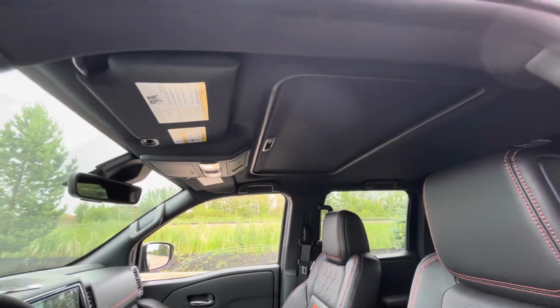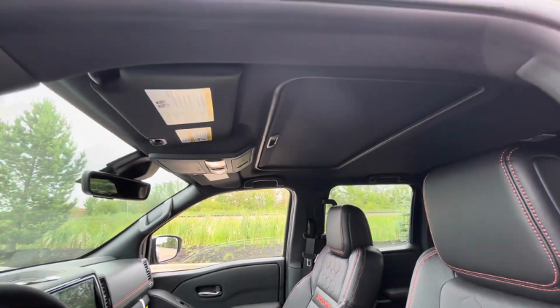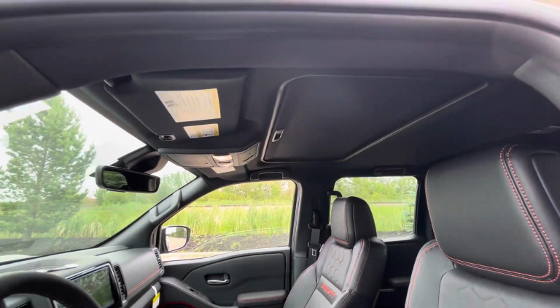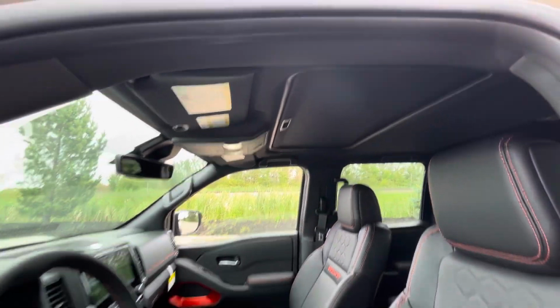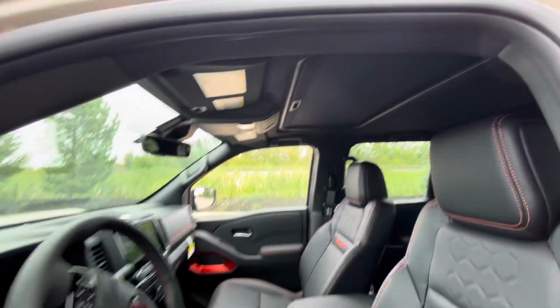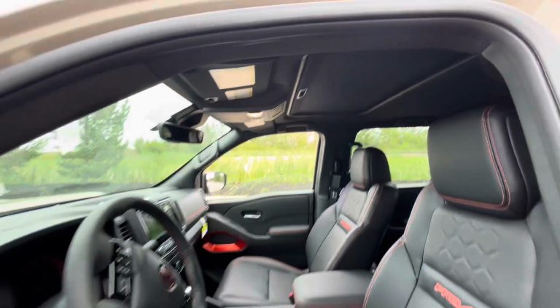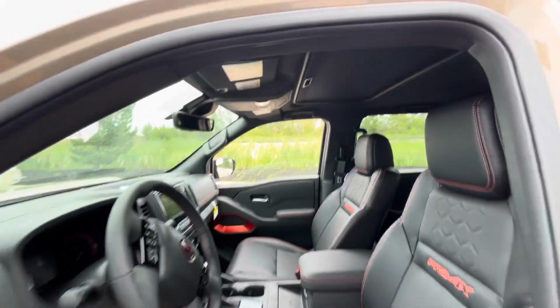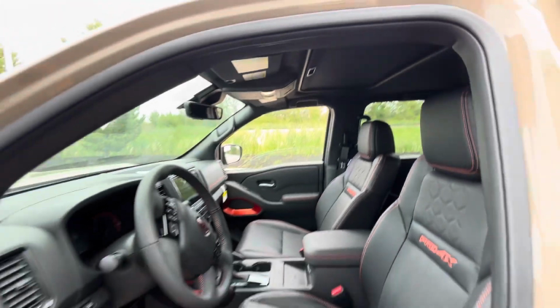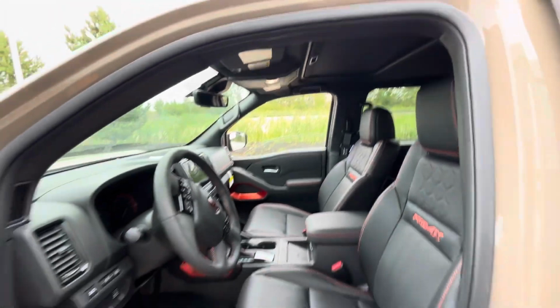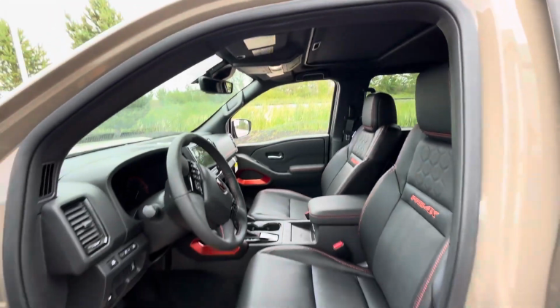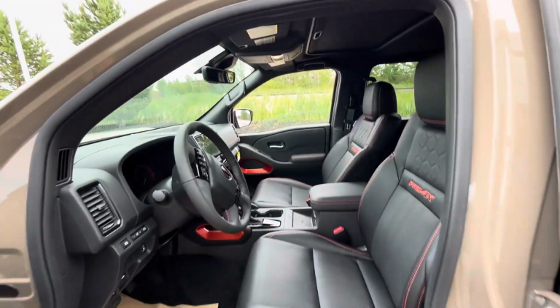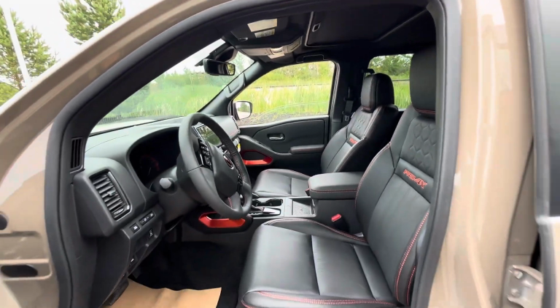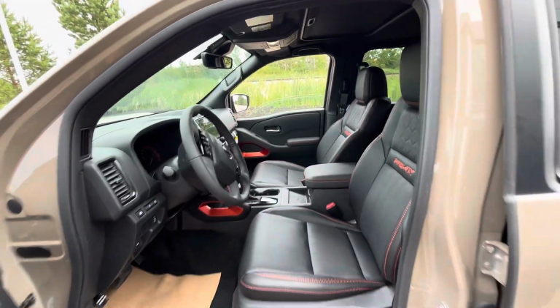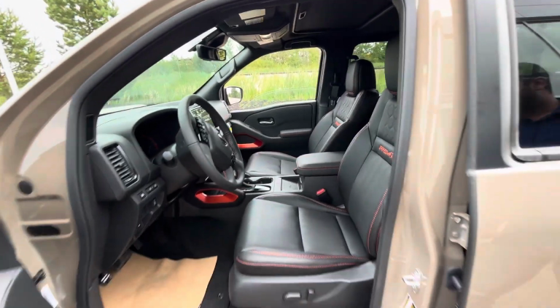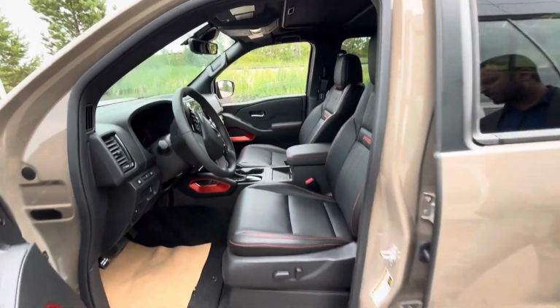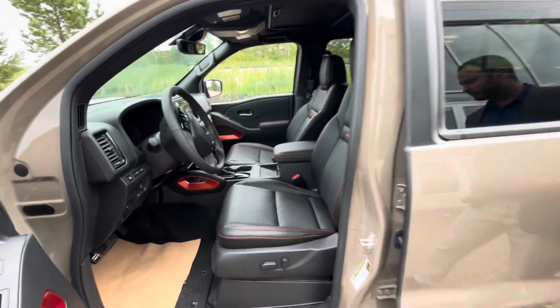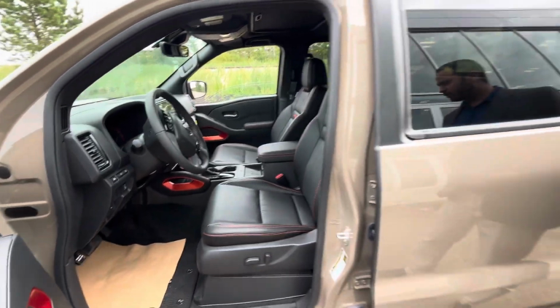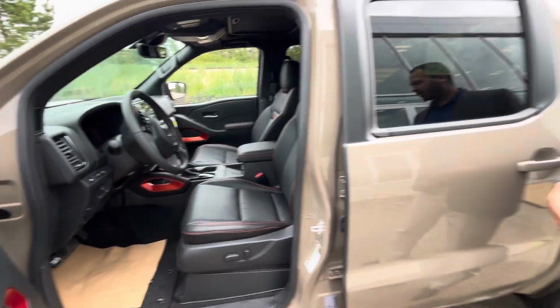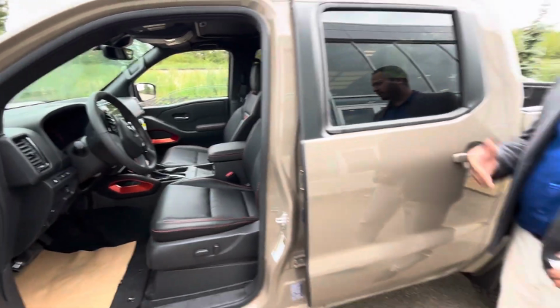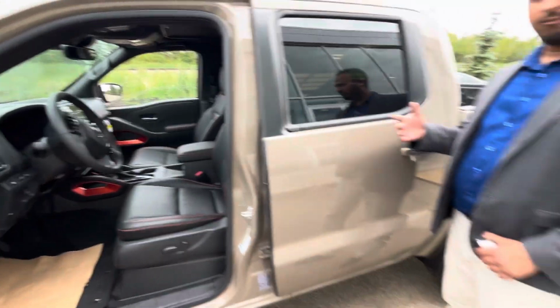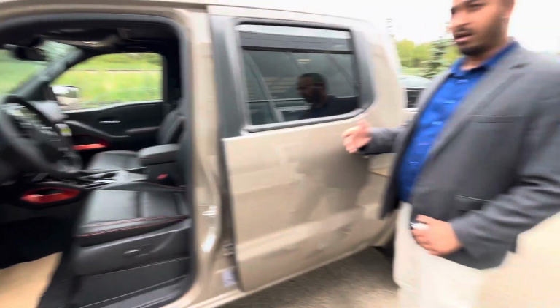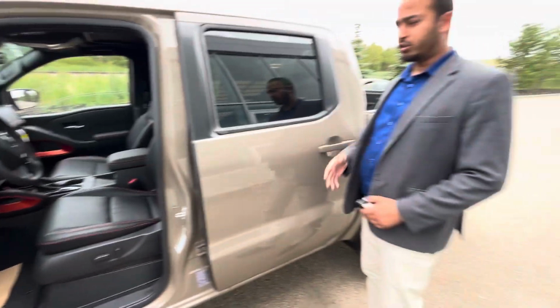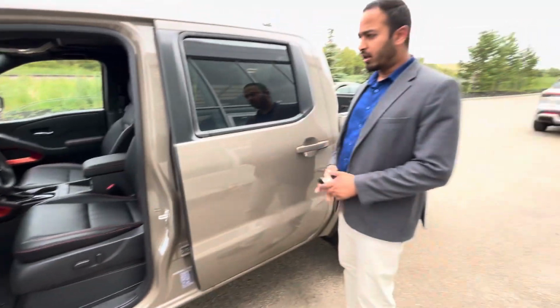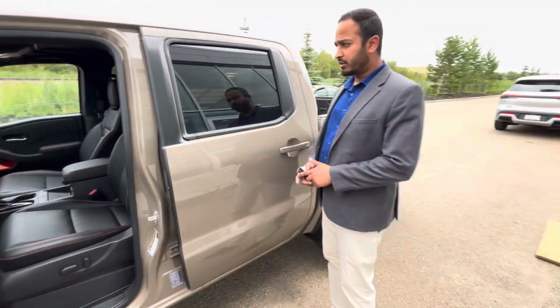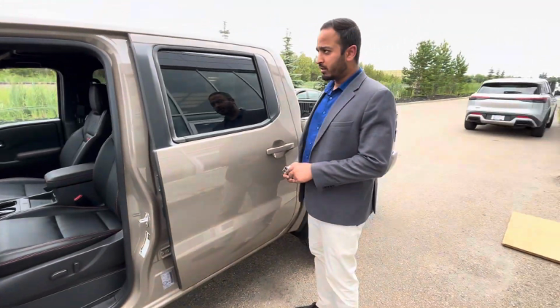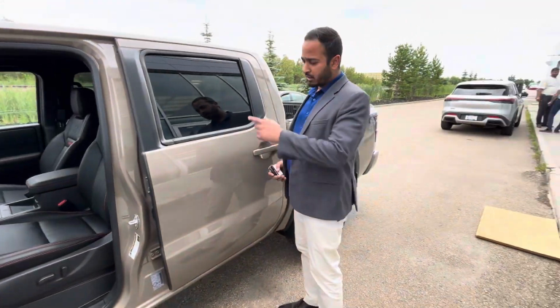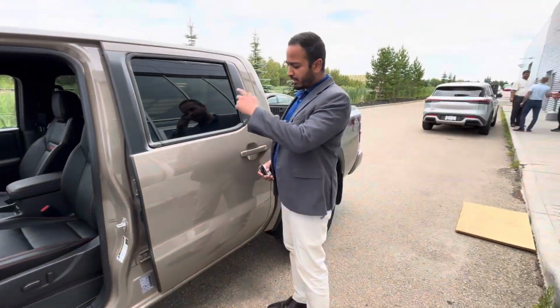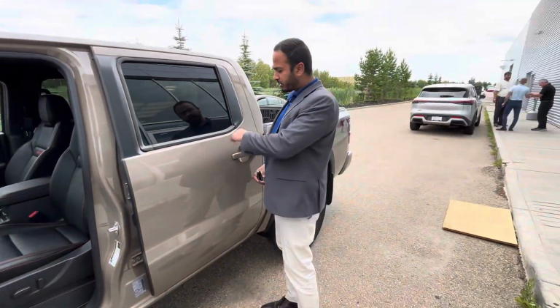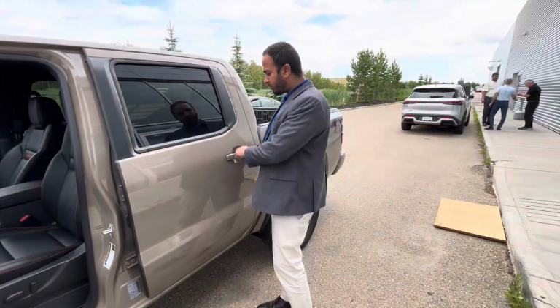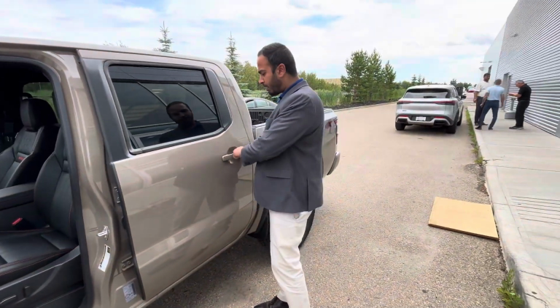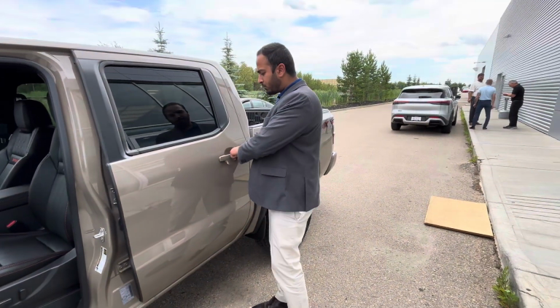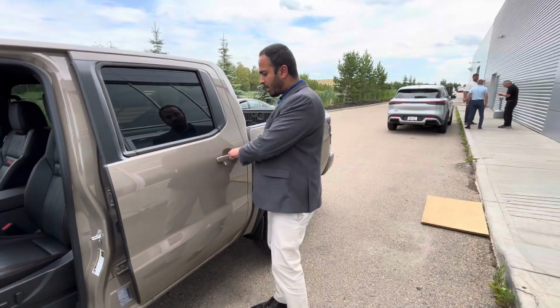It does give you a blind spot warning, front and back collision warning, wireless charging, and a nice sunroof up top.